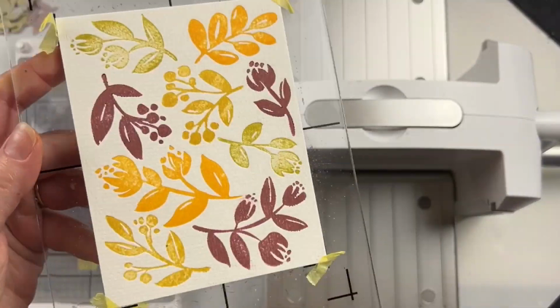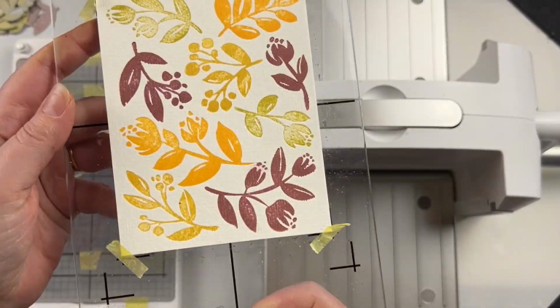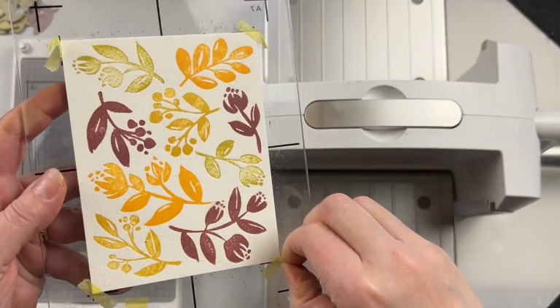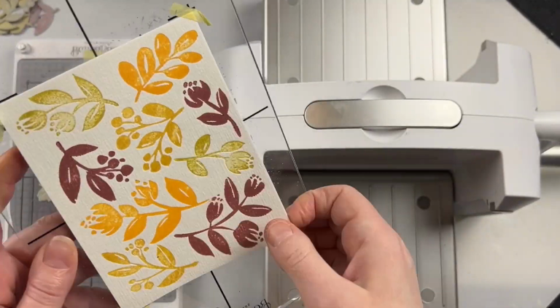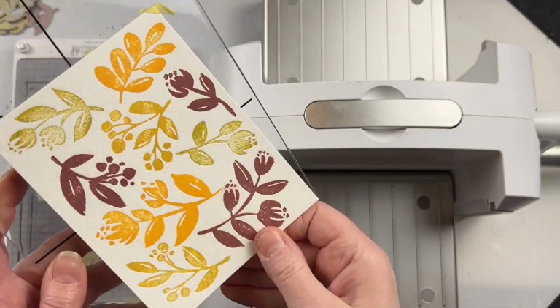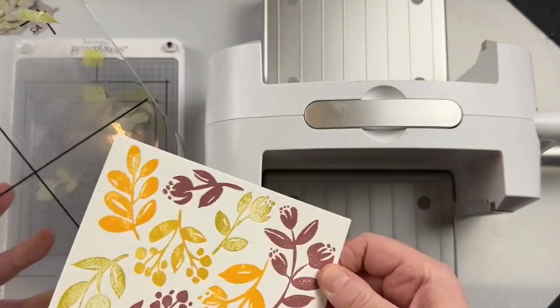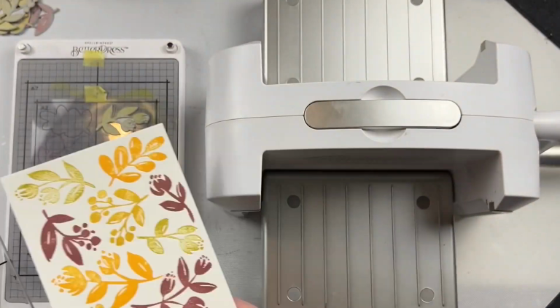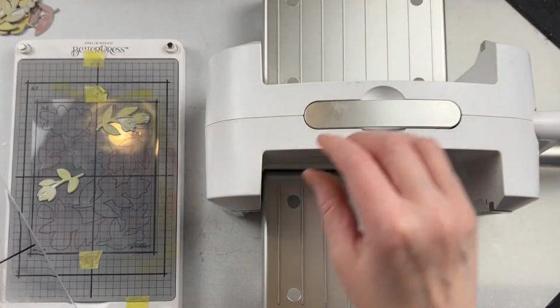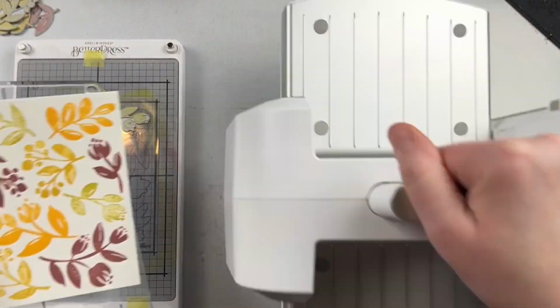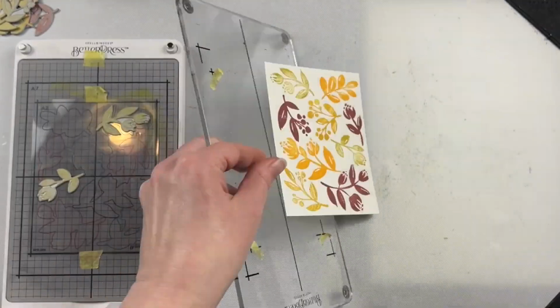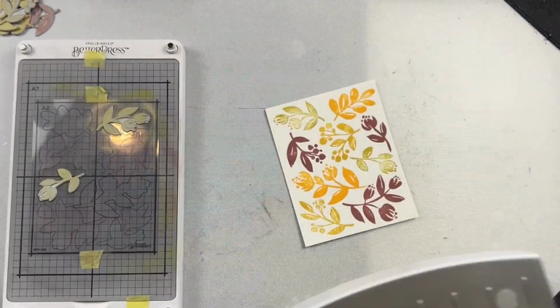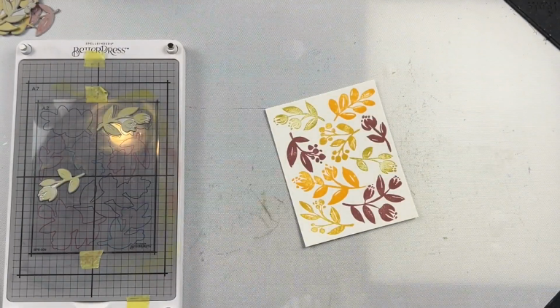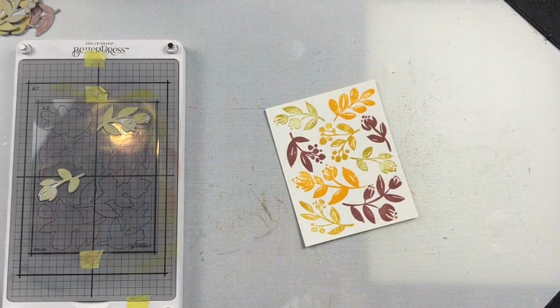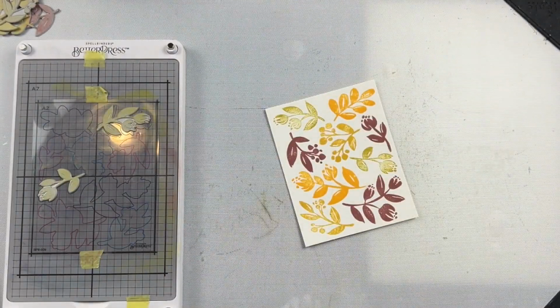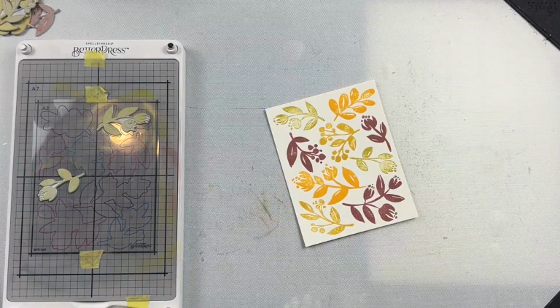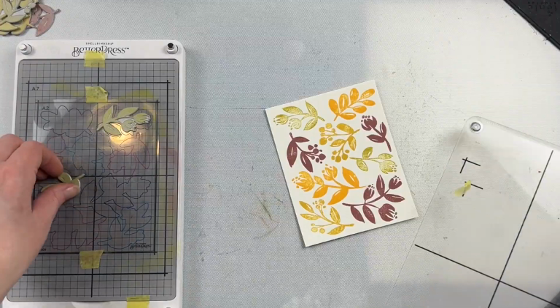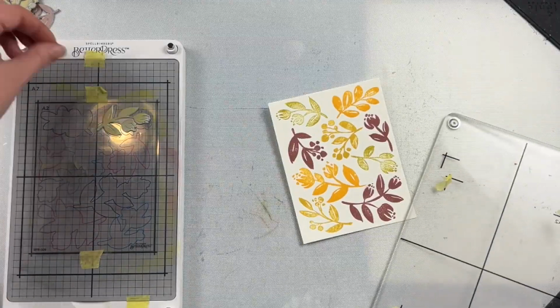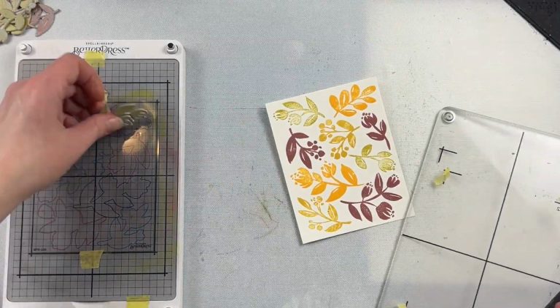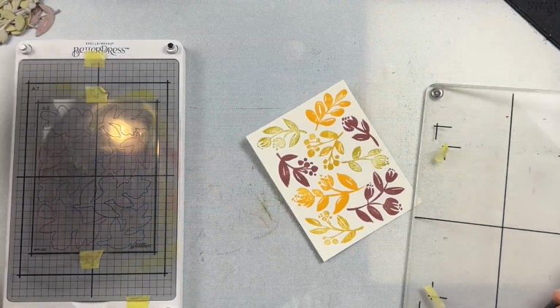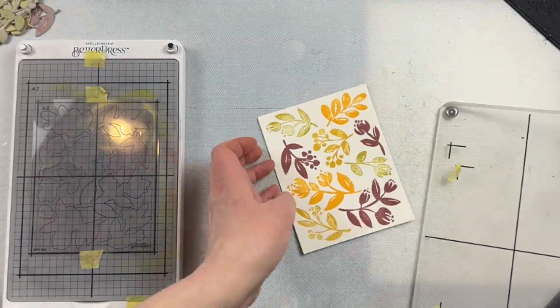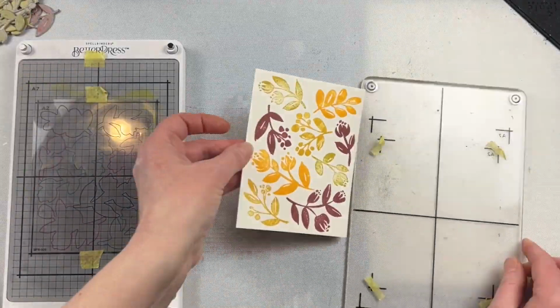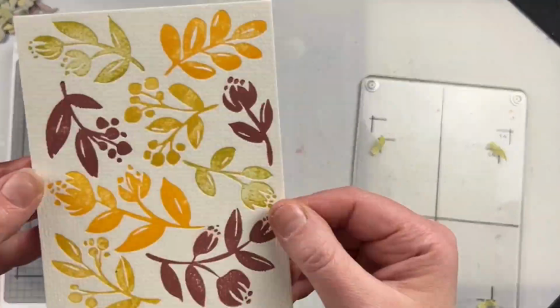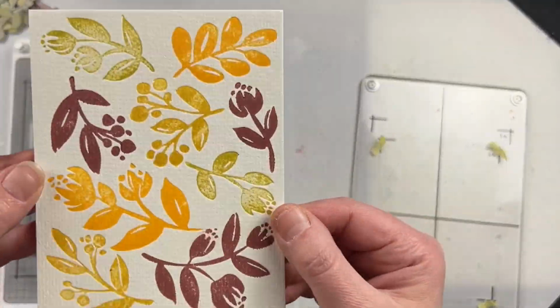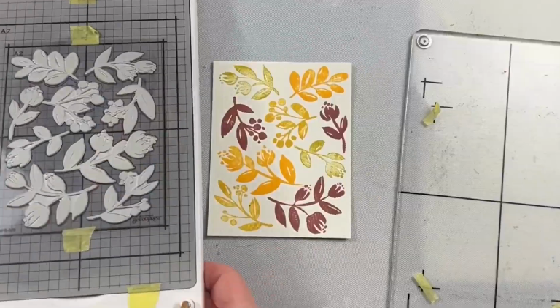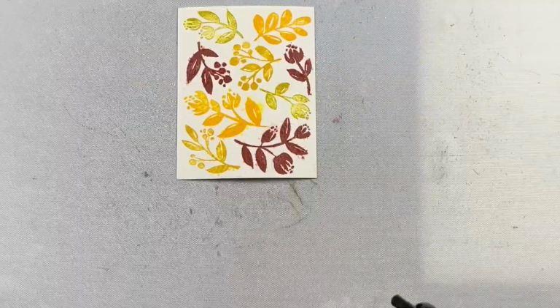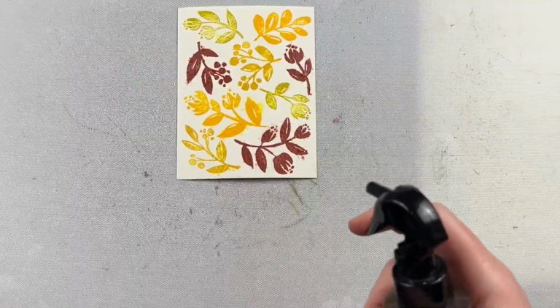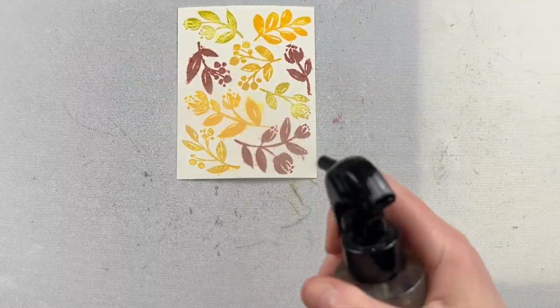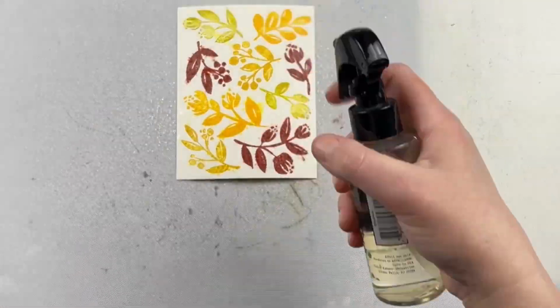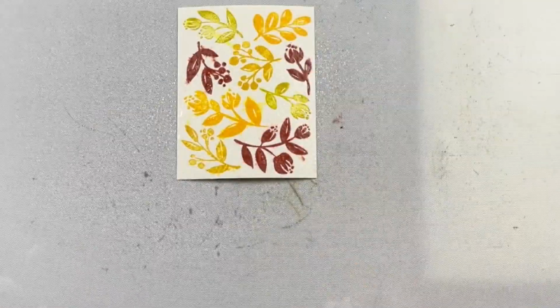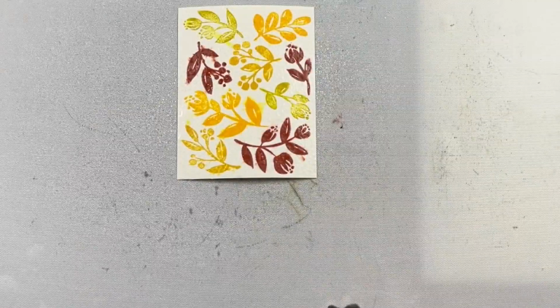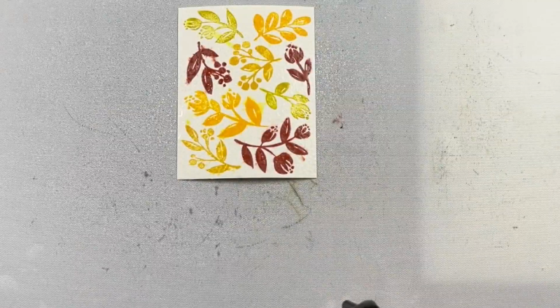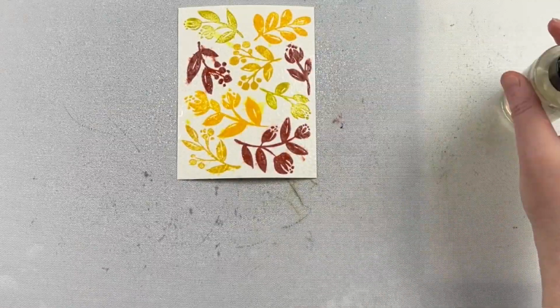I absolutely love this background, and I think this would be great for creating fall cards.